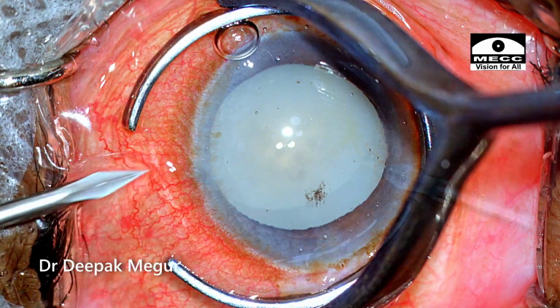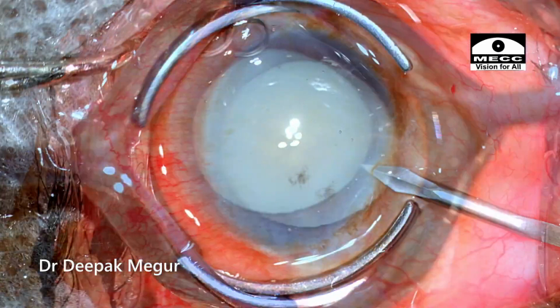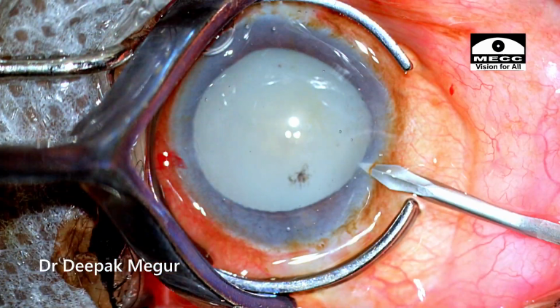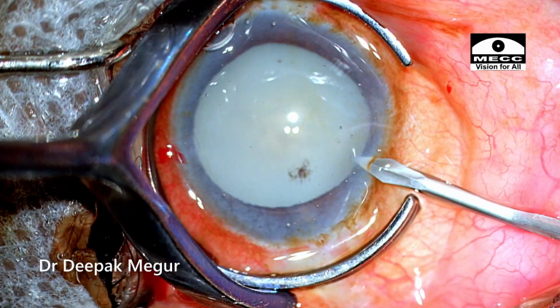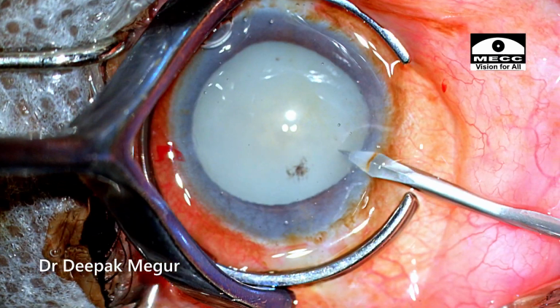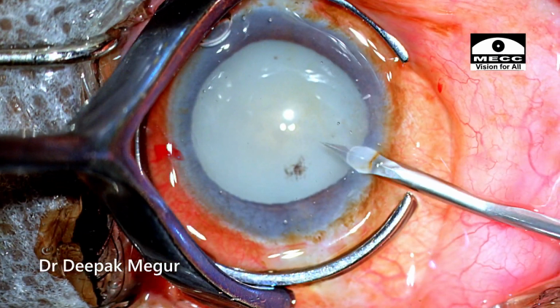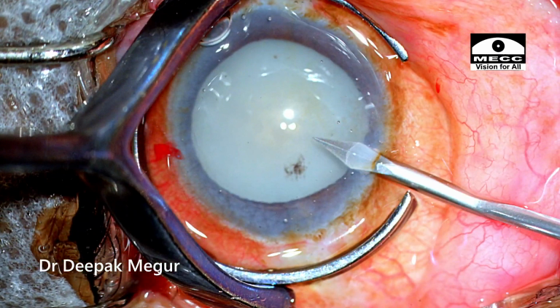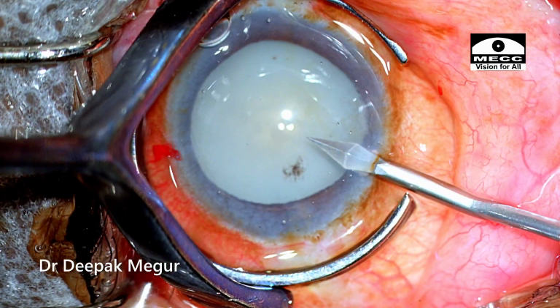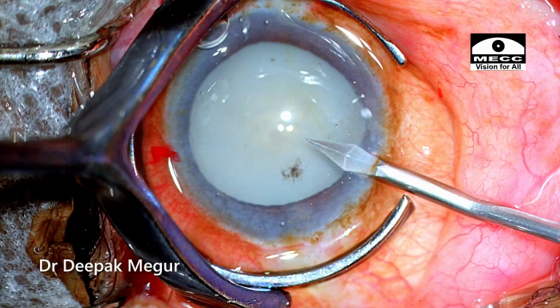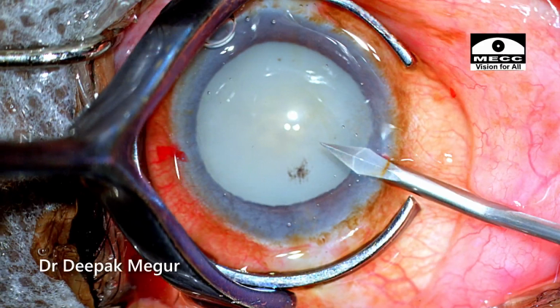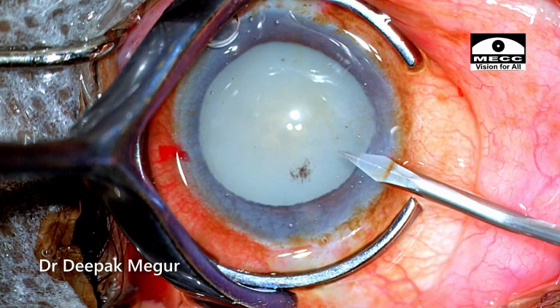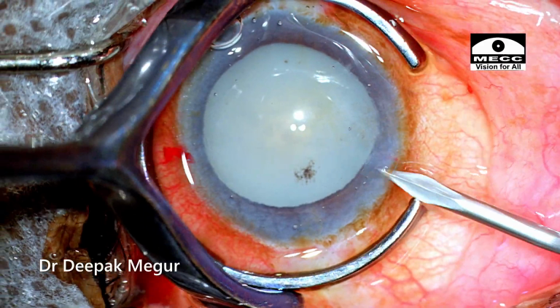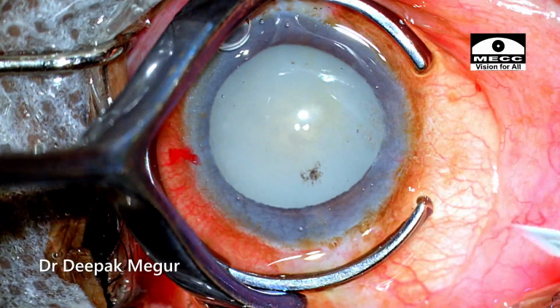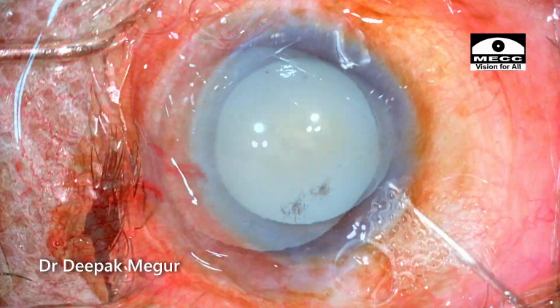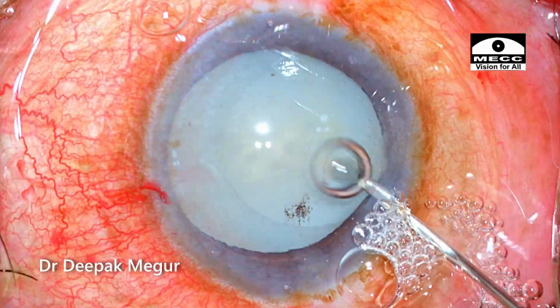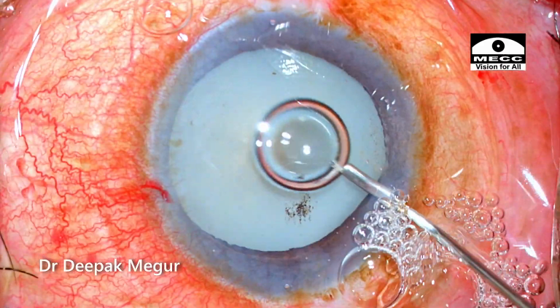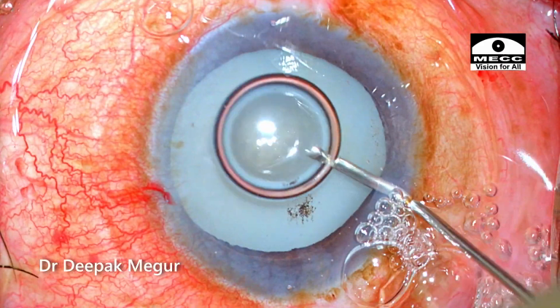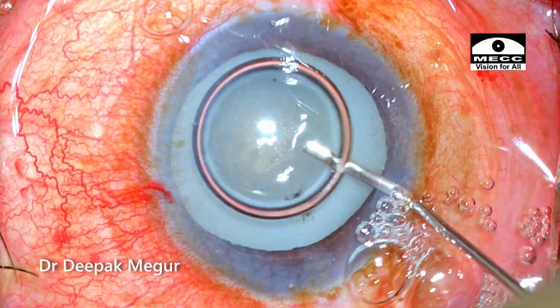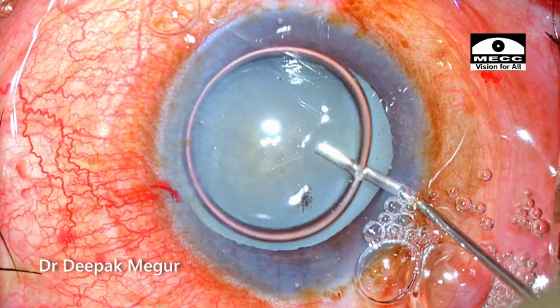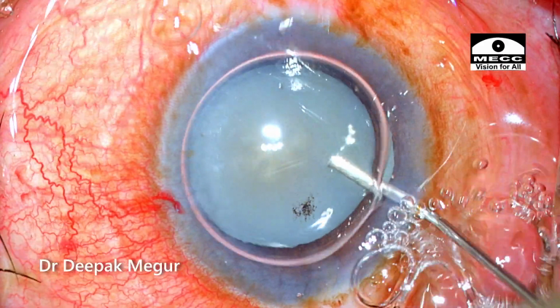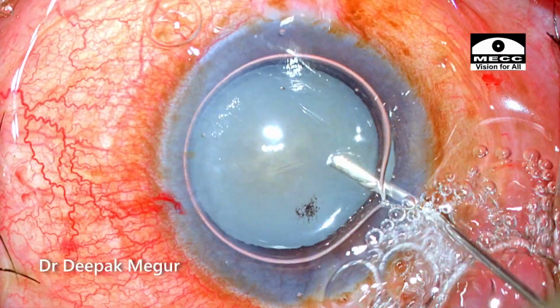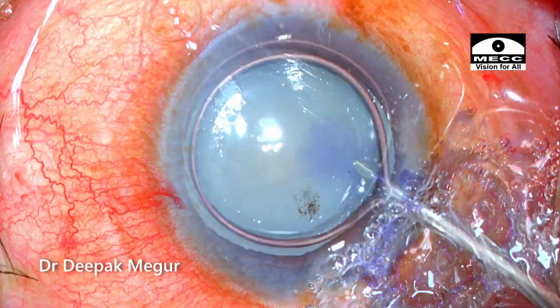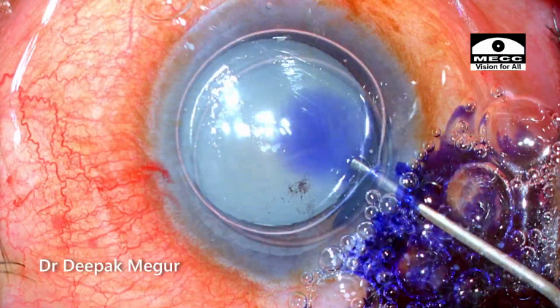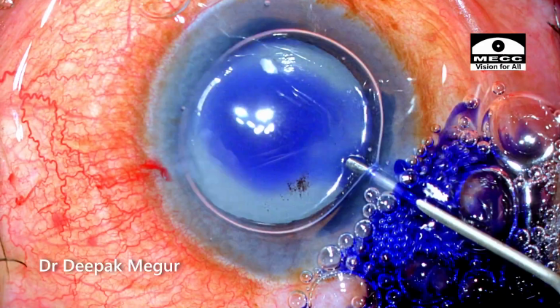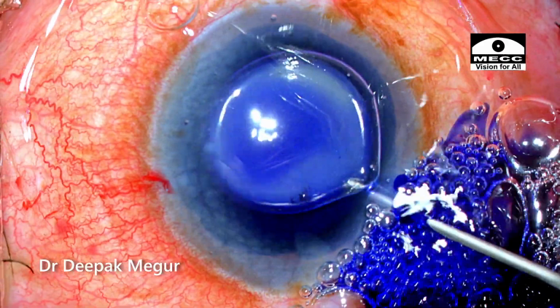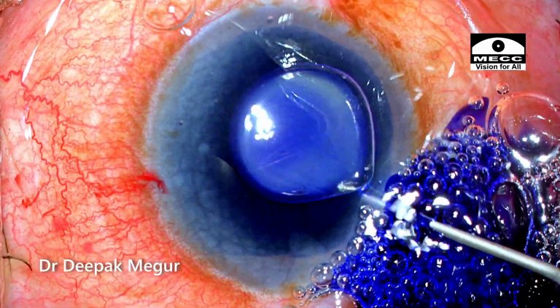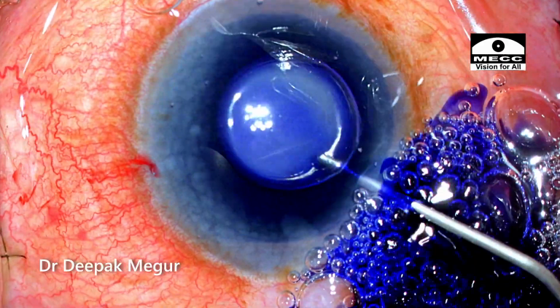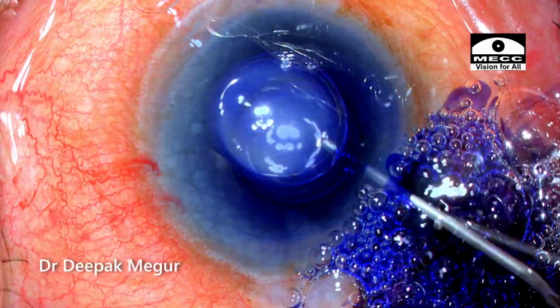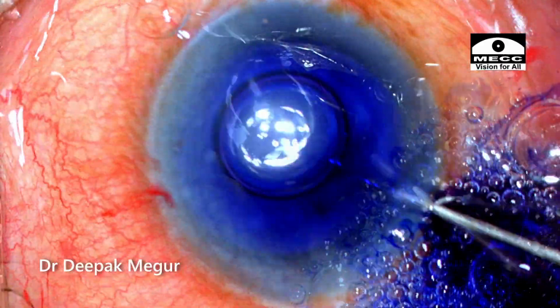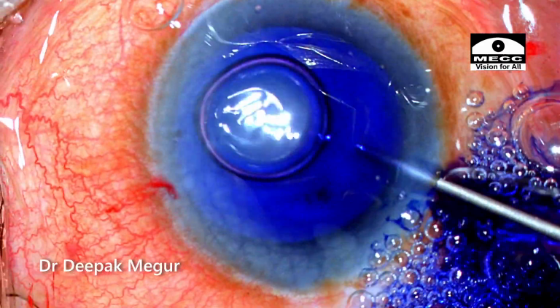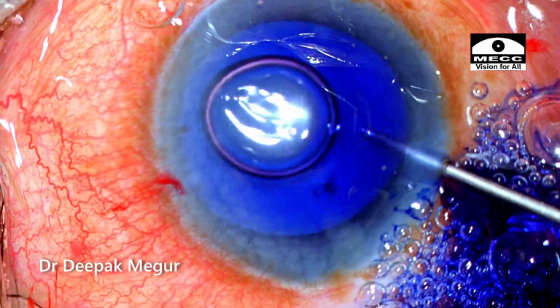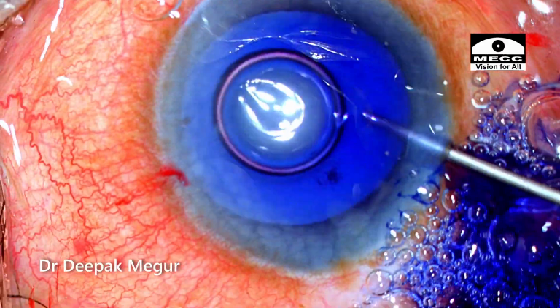The intraocular pressures are controlled. The cornea is cleared off so visualization is not an issue here. Staining of the capsule is done.